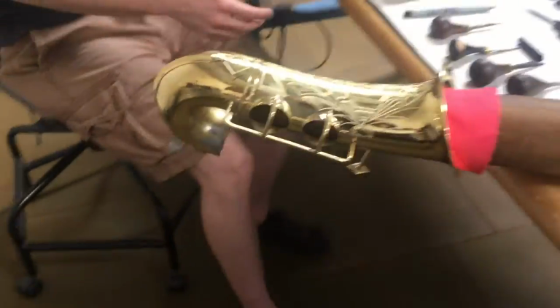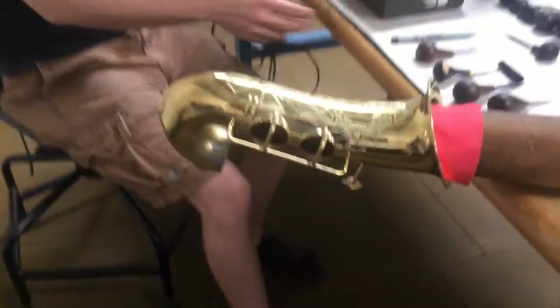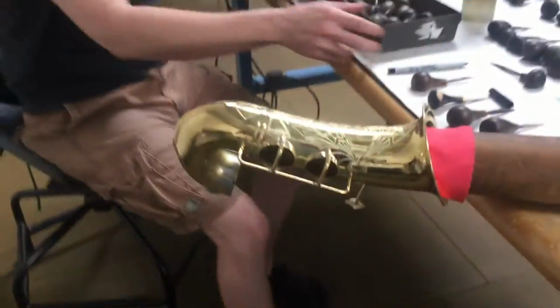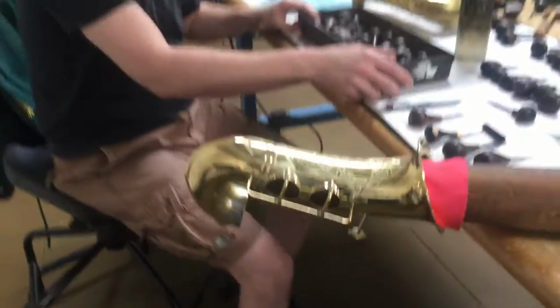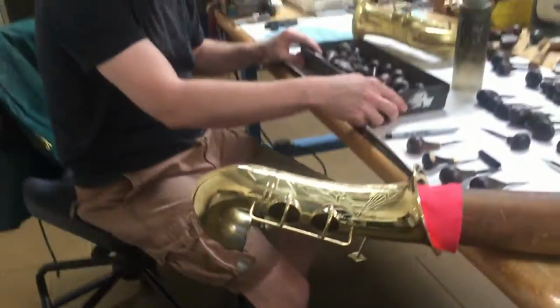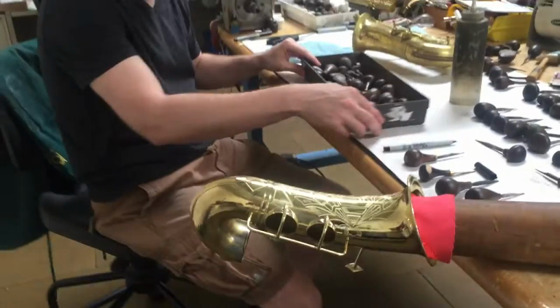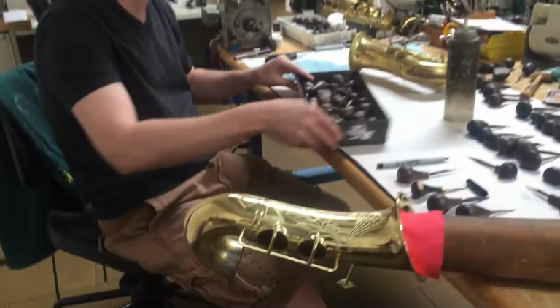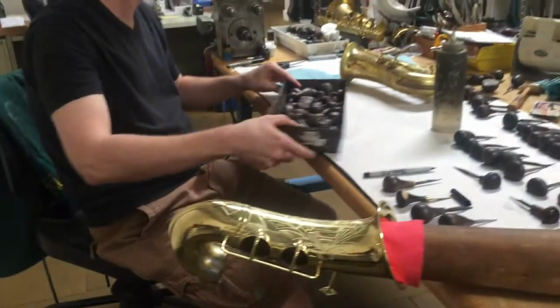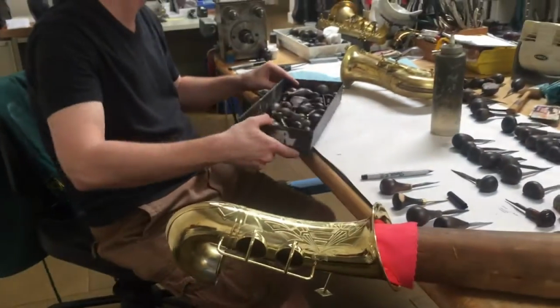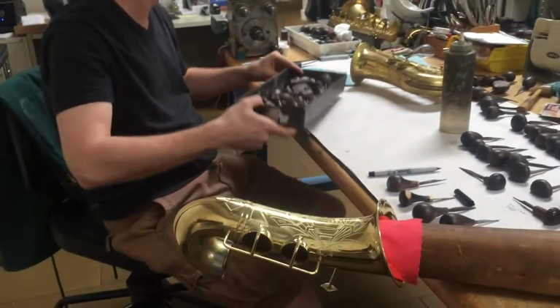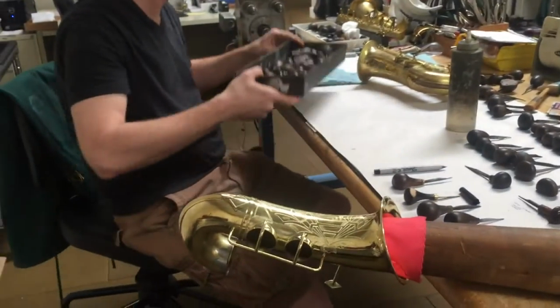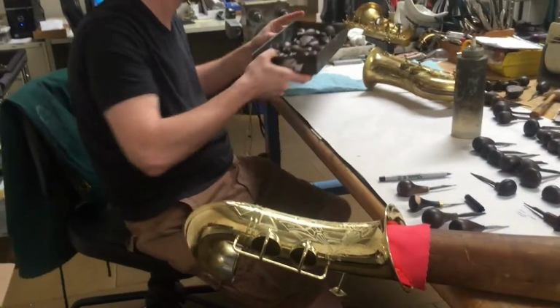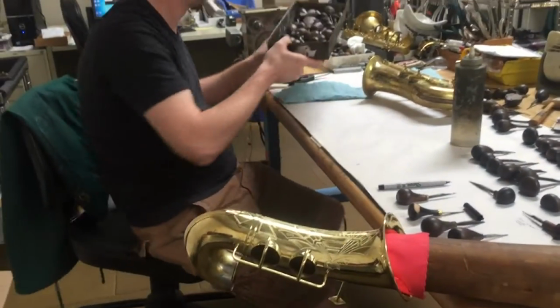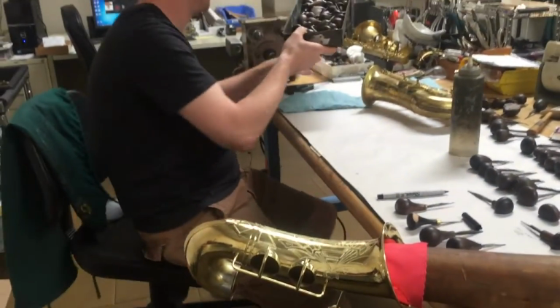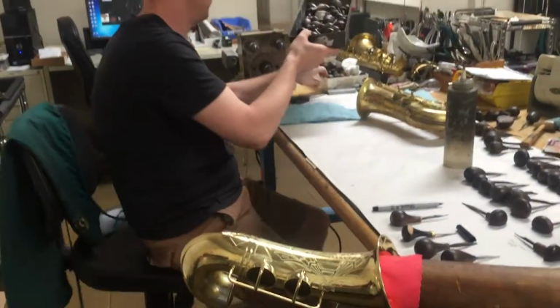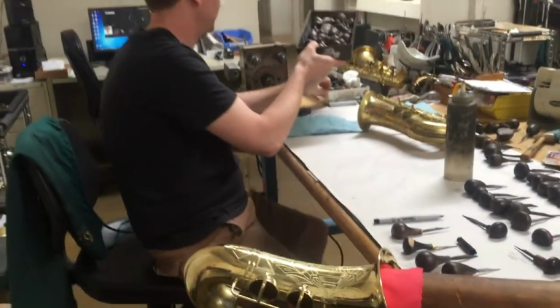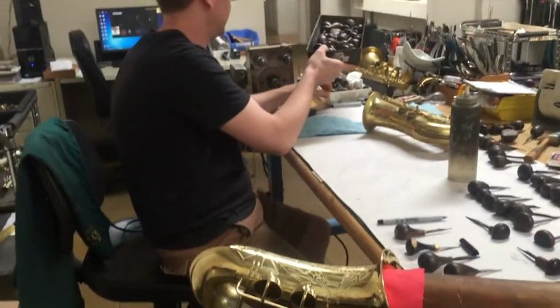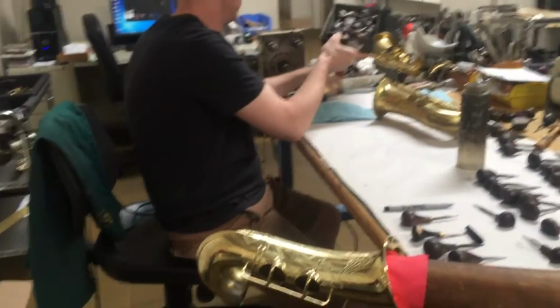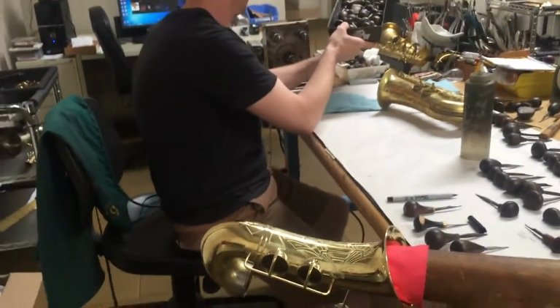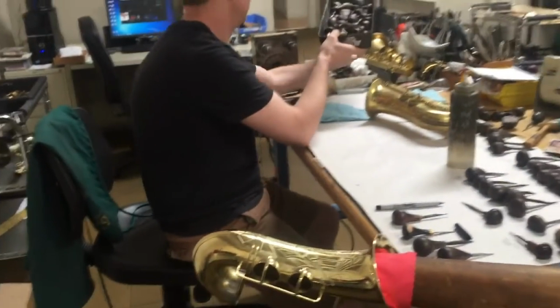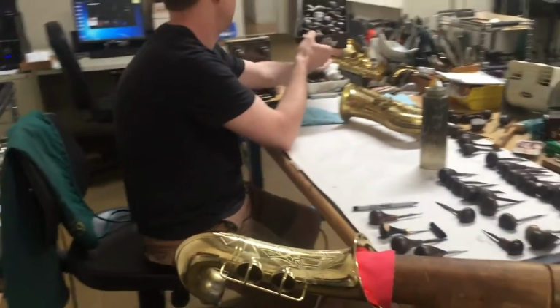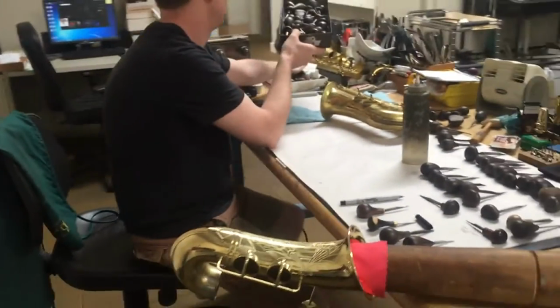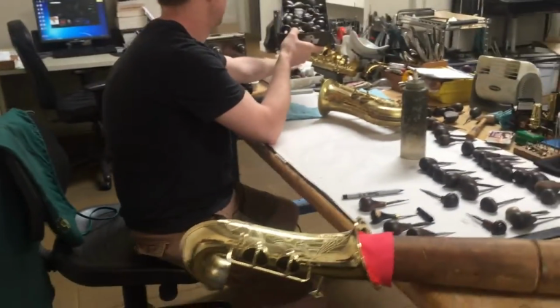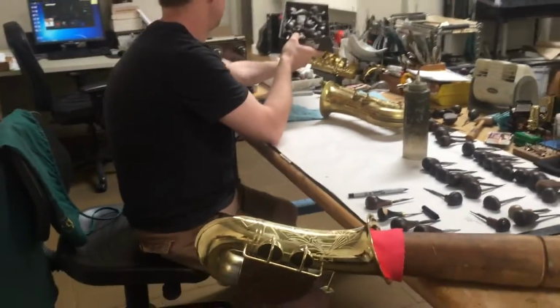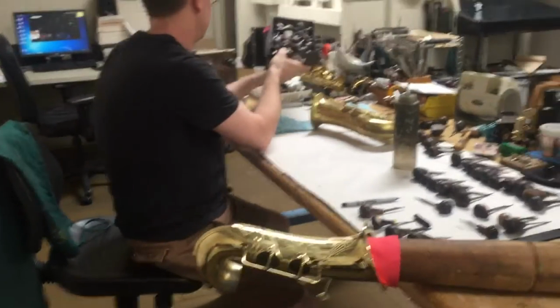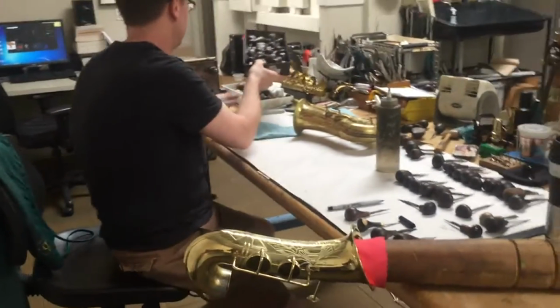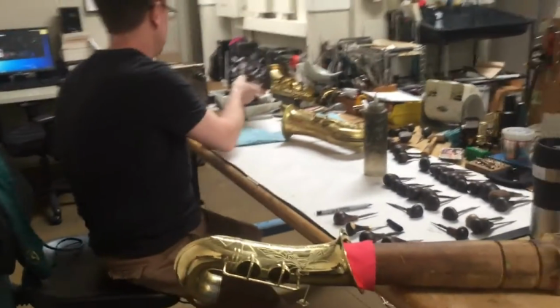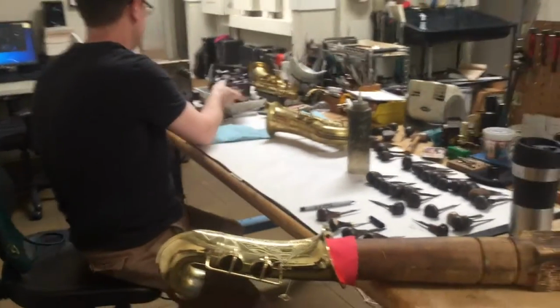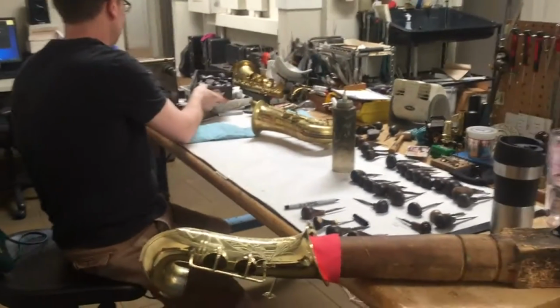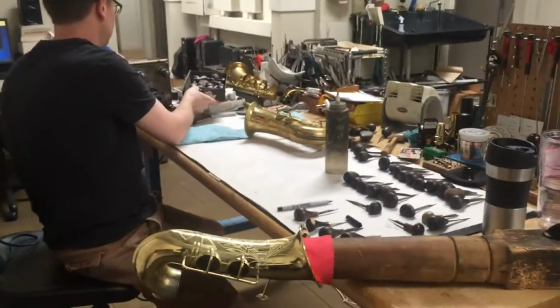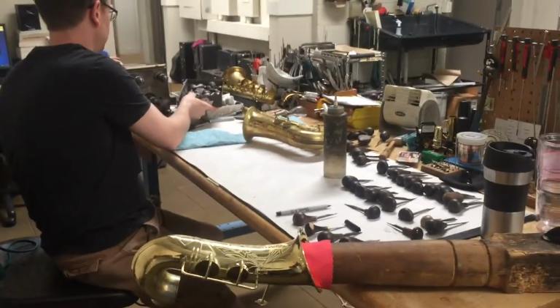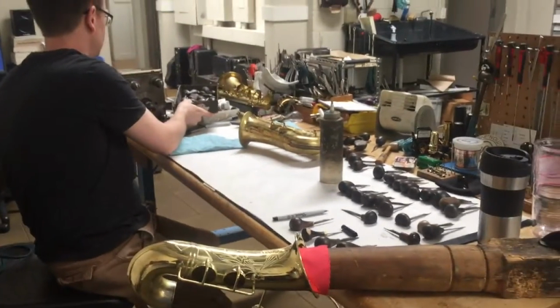After this, it'll get put back together — Josh will put it back together and get going on the modifications.